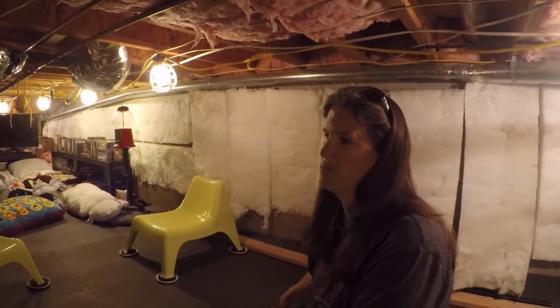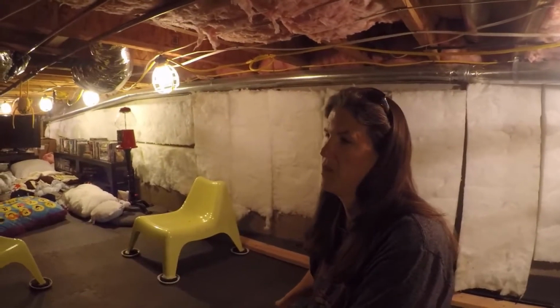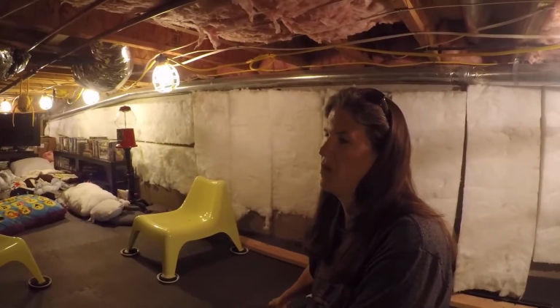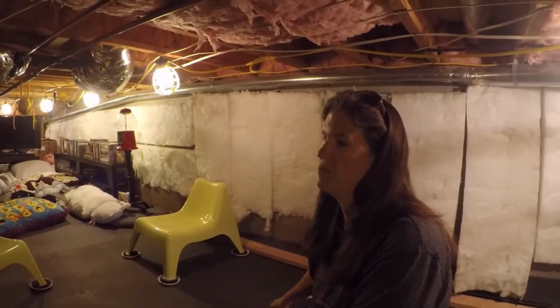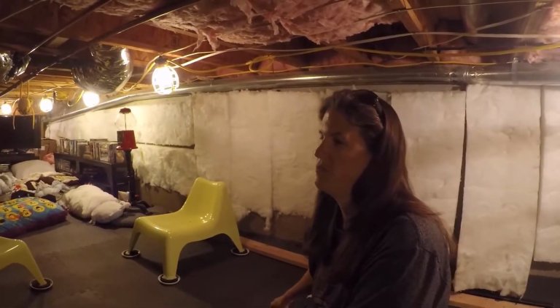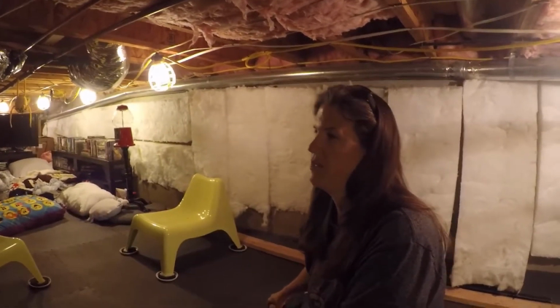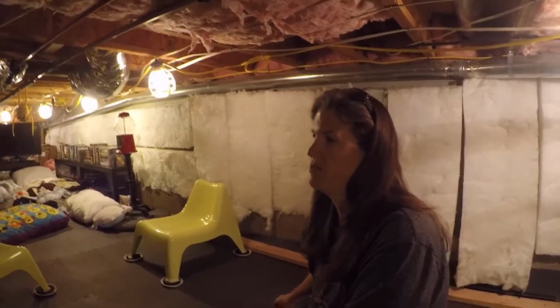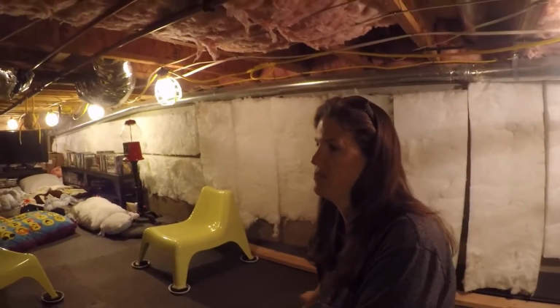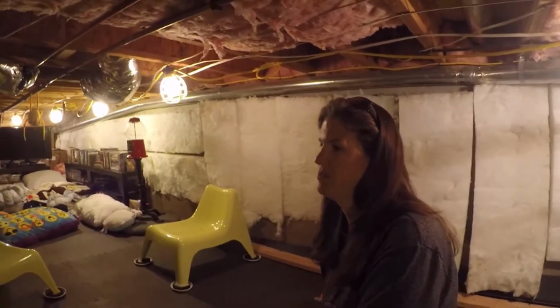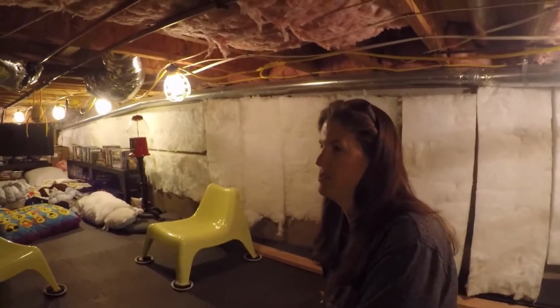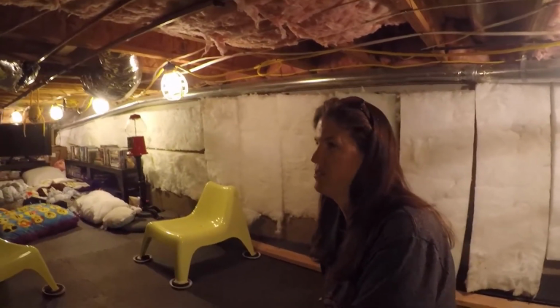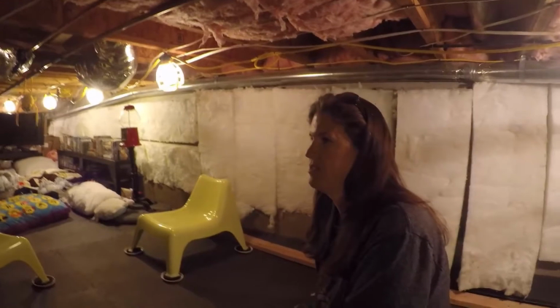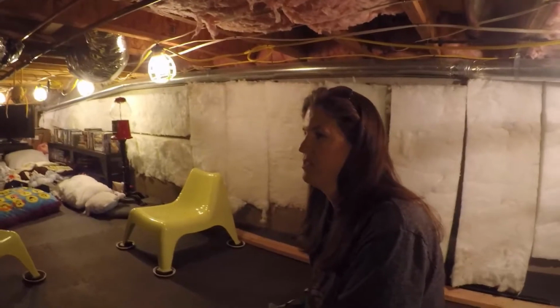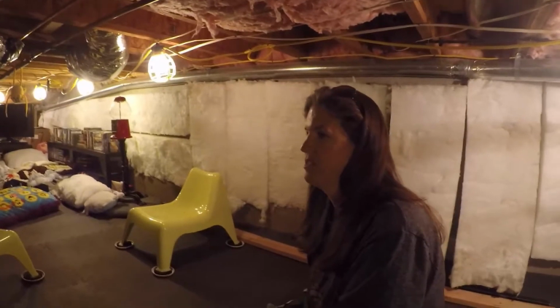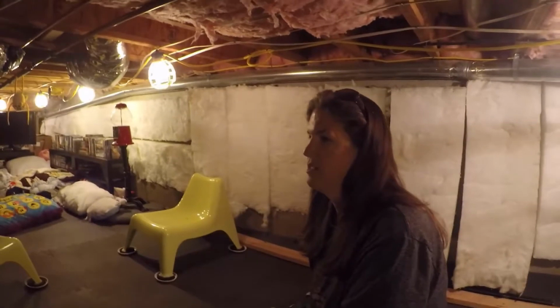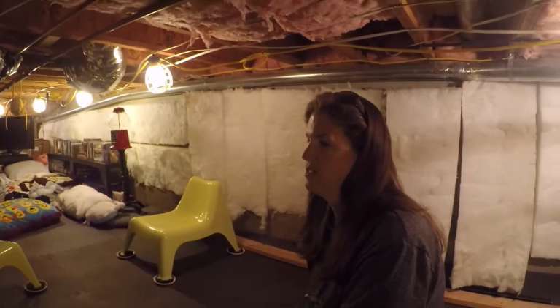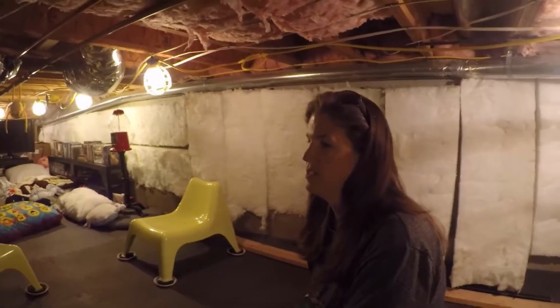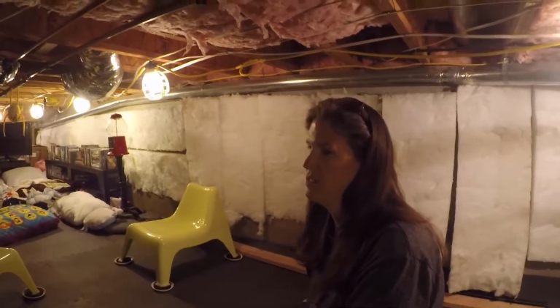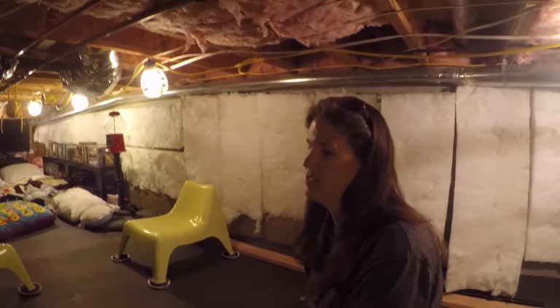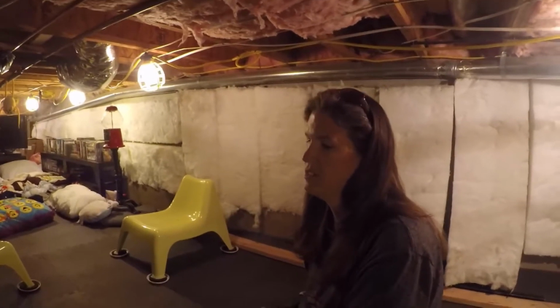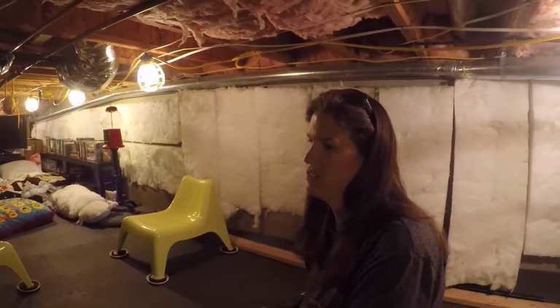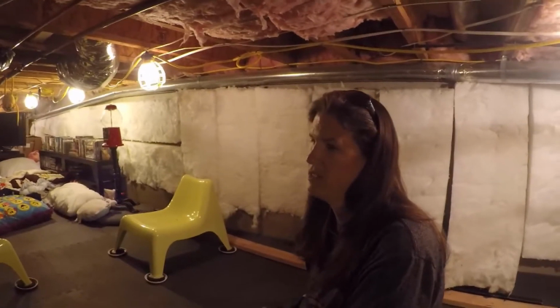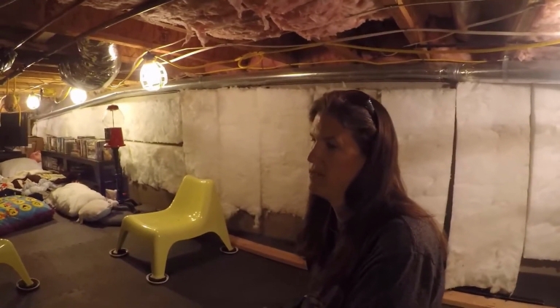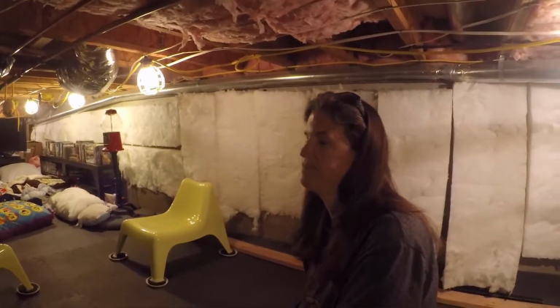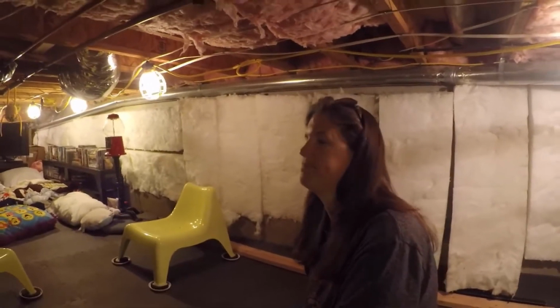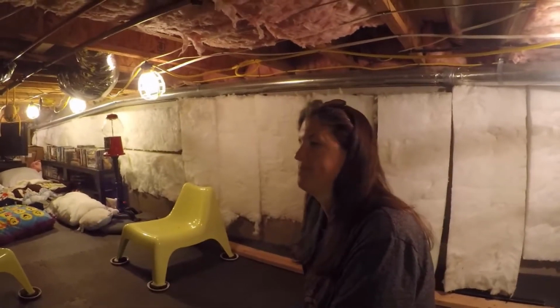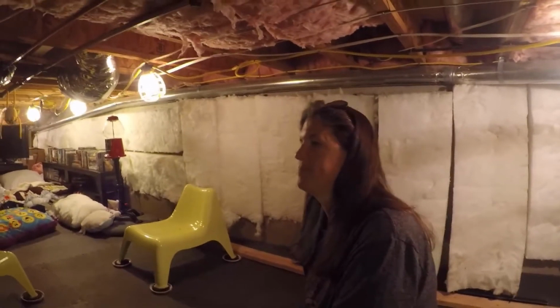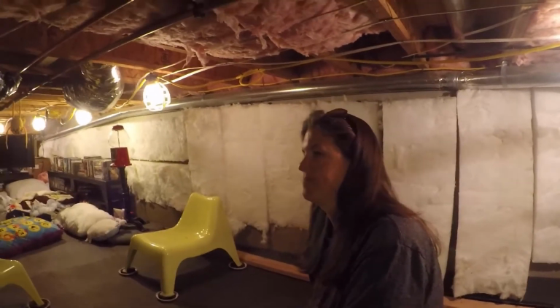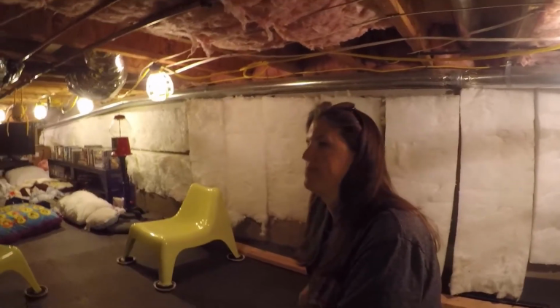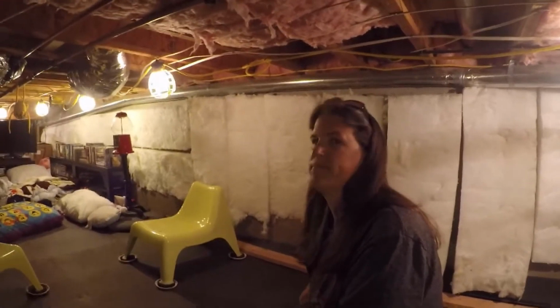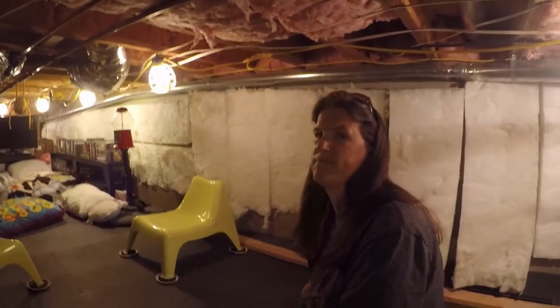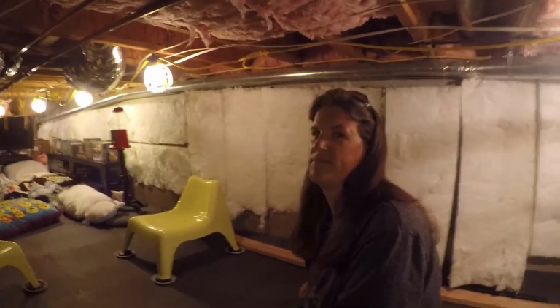Now we've got another couple hundred square feet down here where the kids can come and study, even though it's only four feet high.